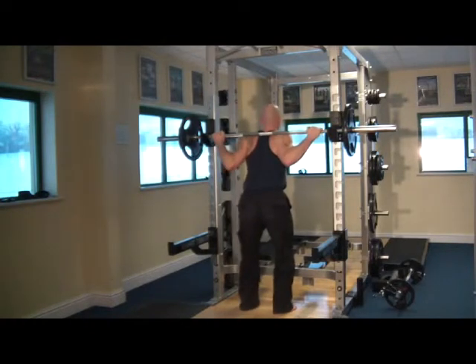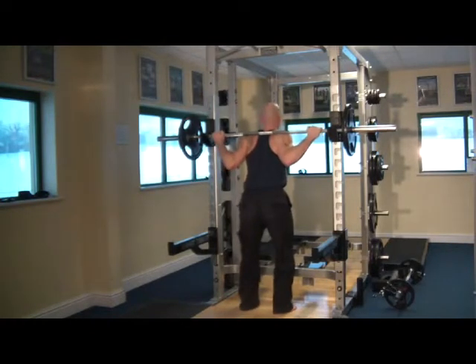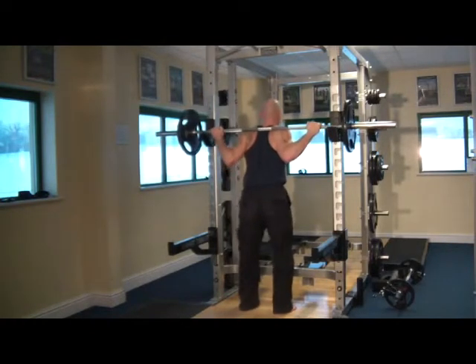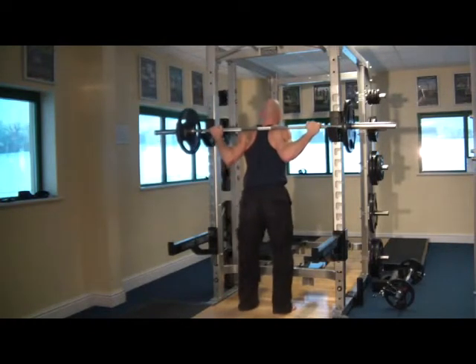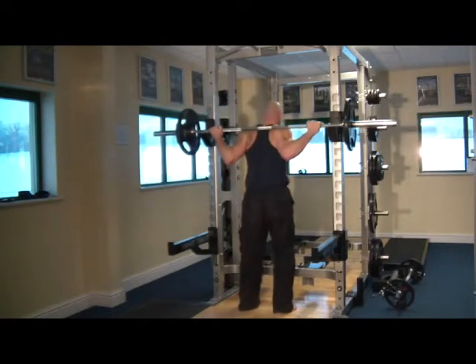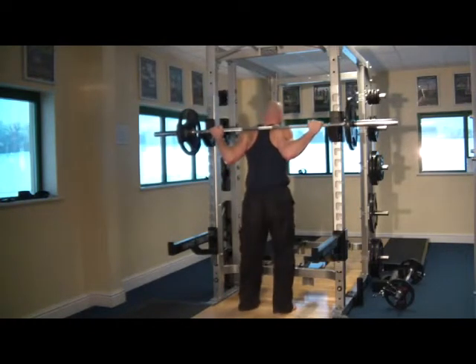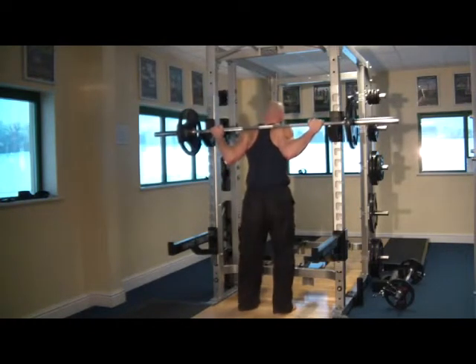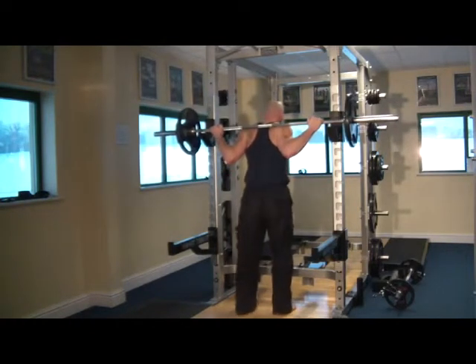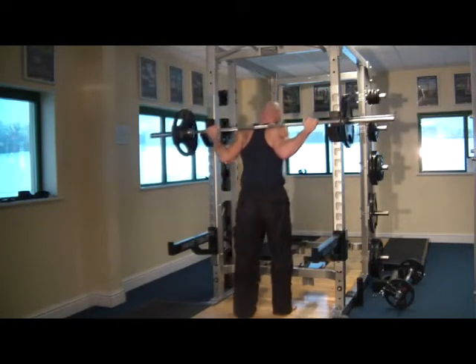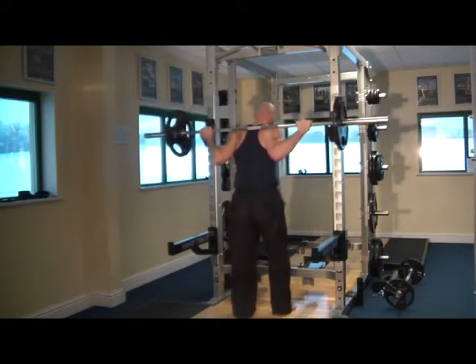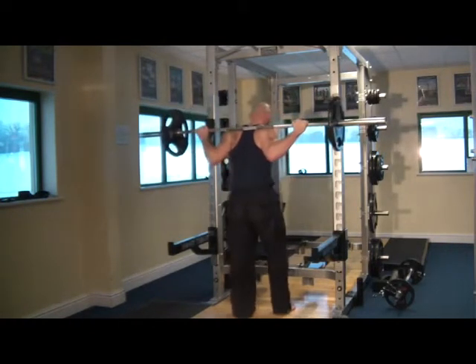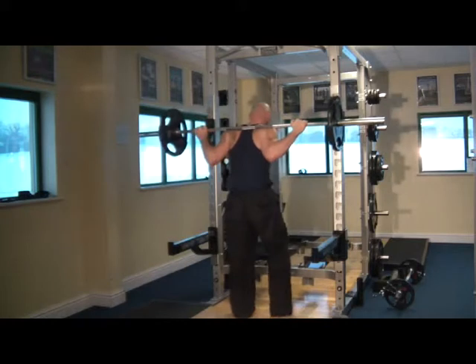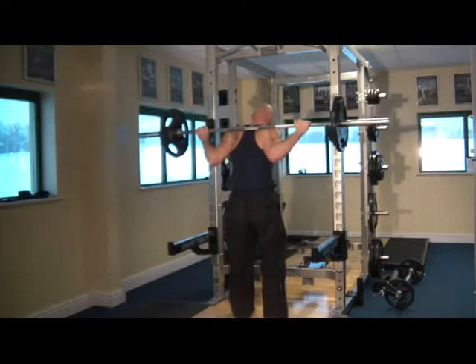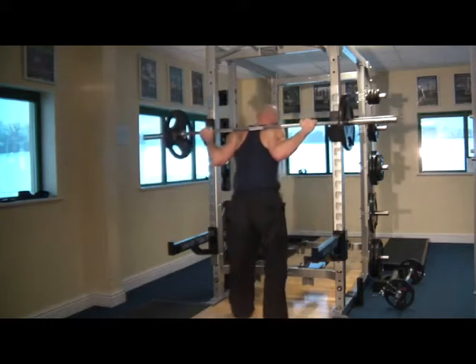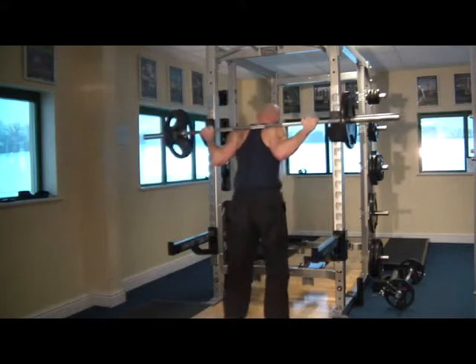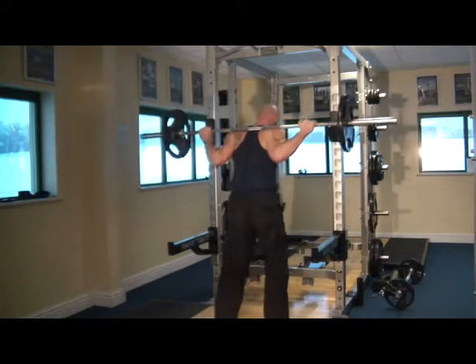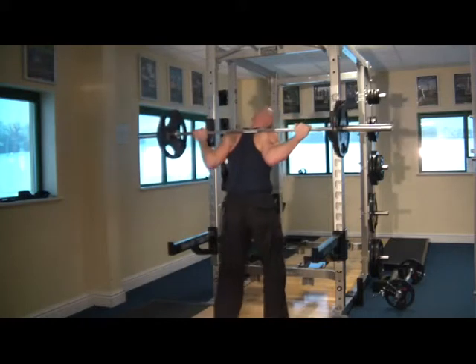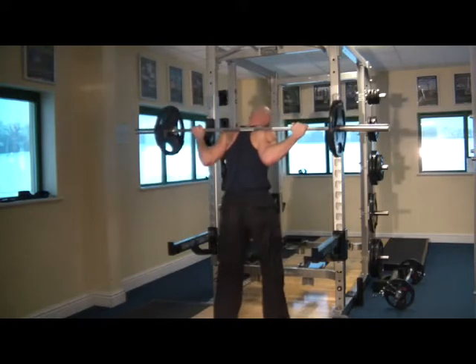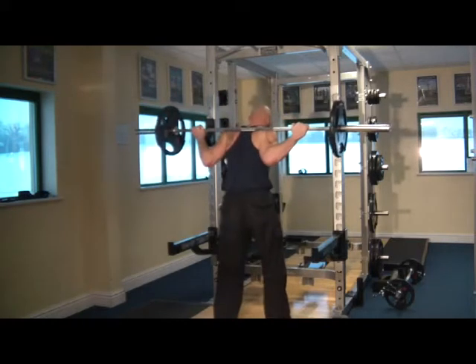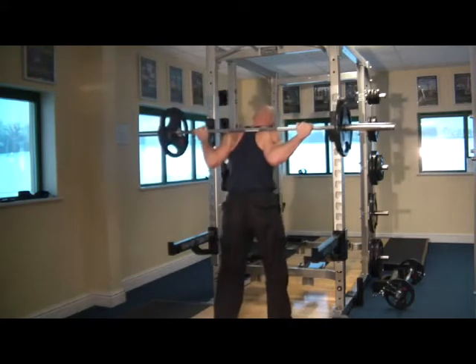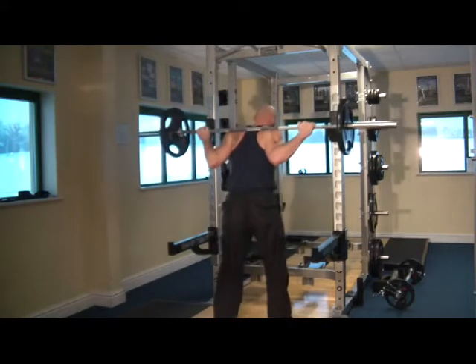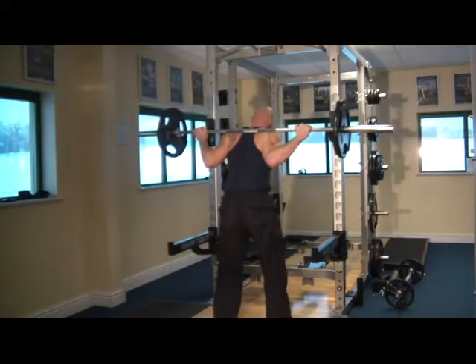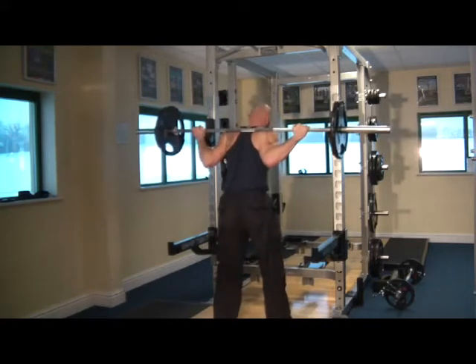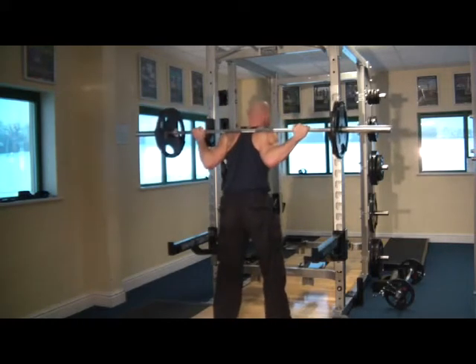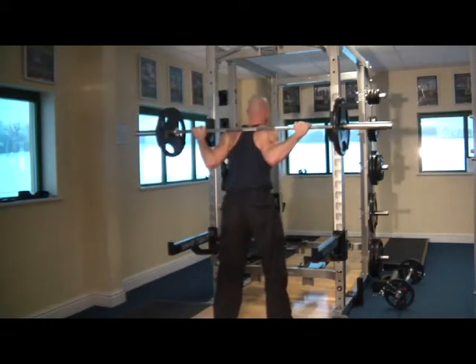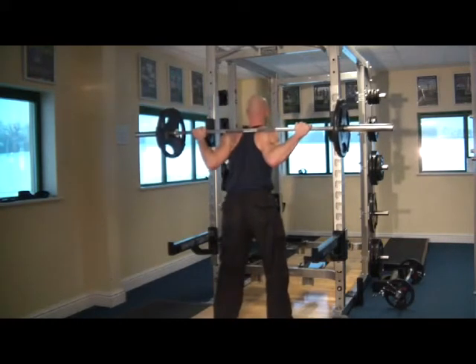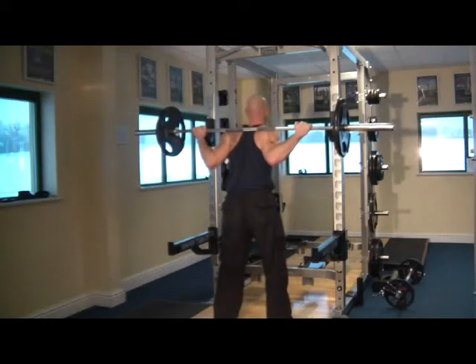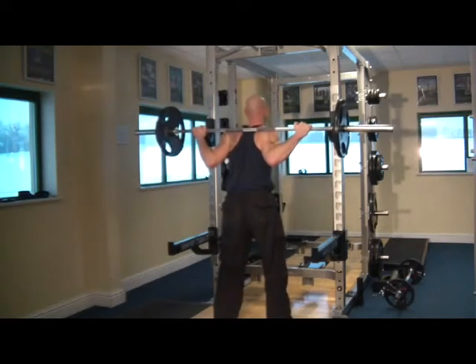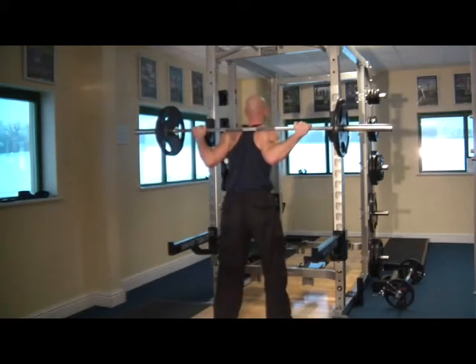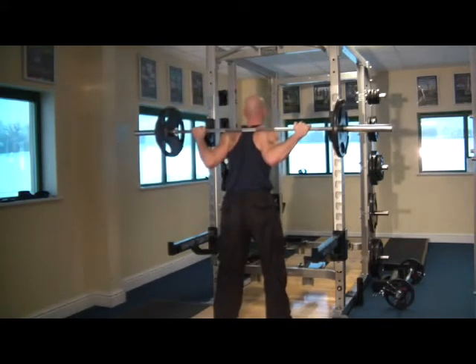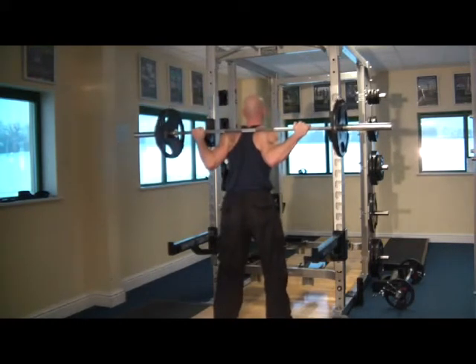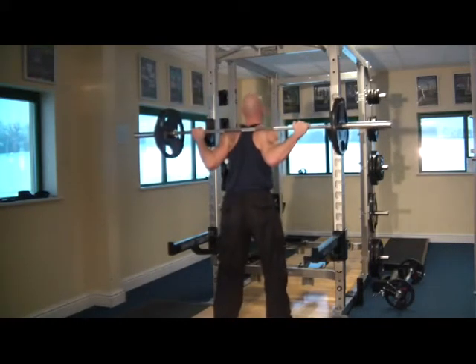By pinching your shoulder blades together, you'll bunch the muscles up on the upper back, which will give the bar a place to rest.